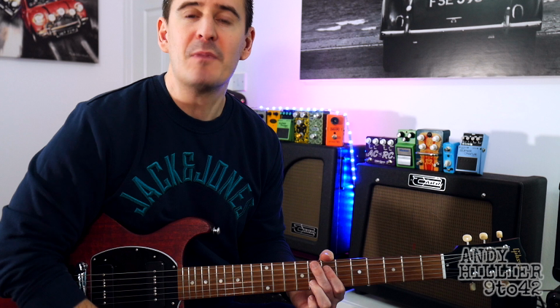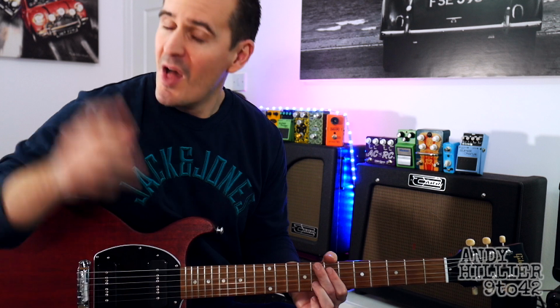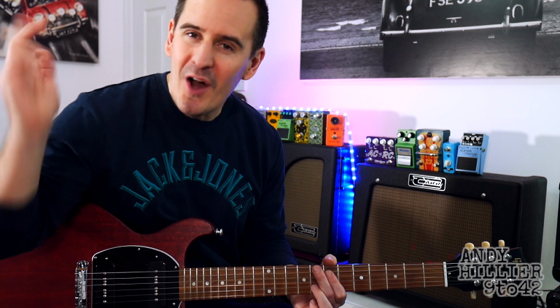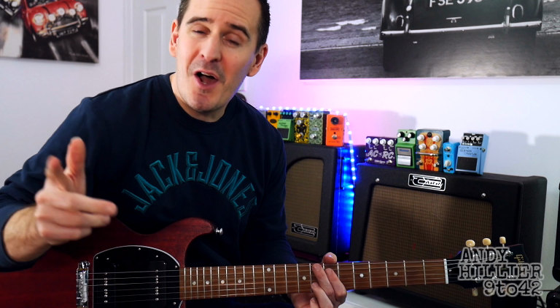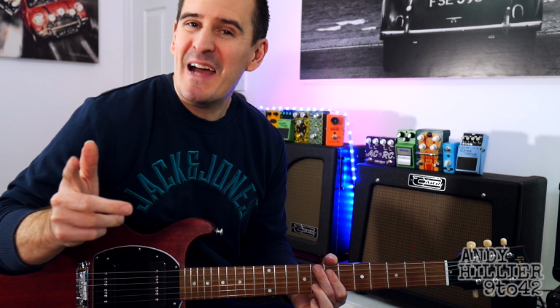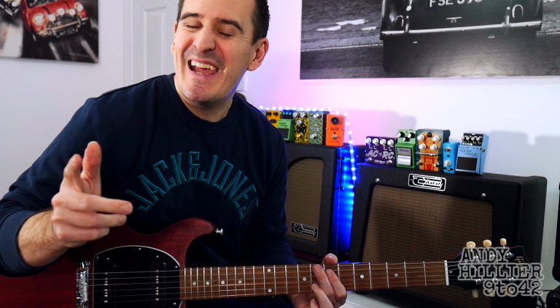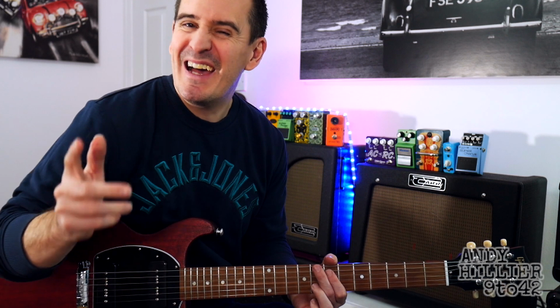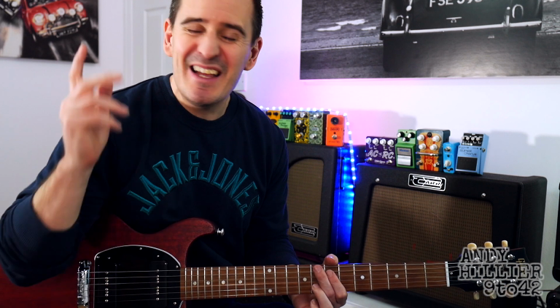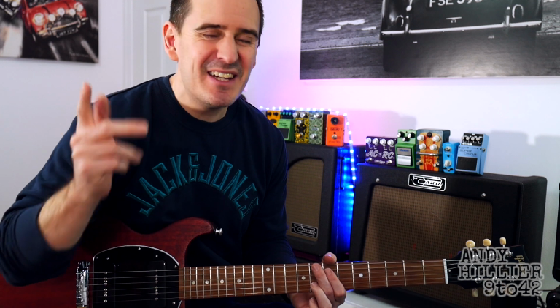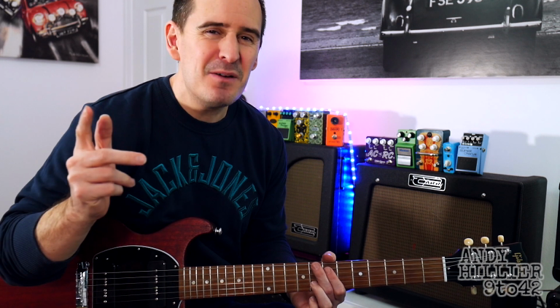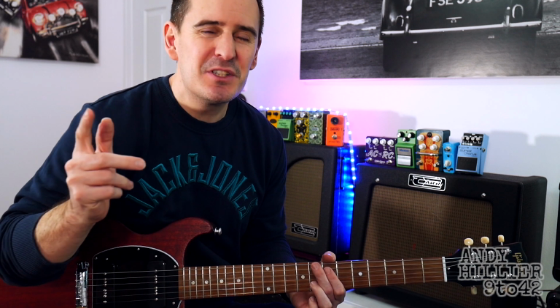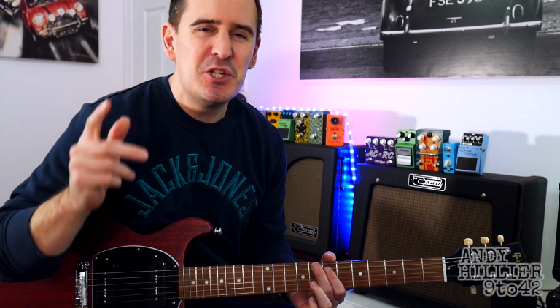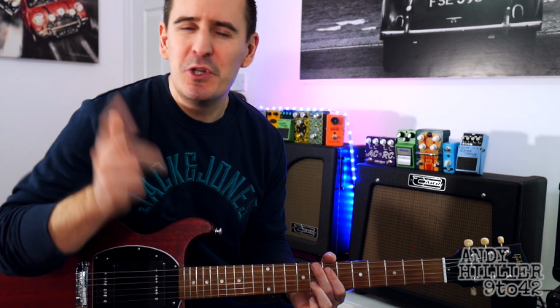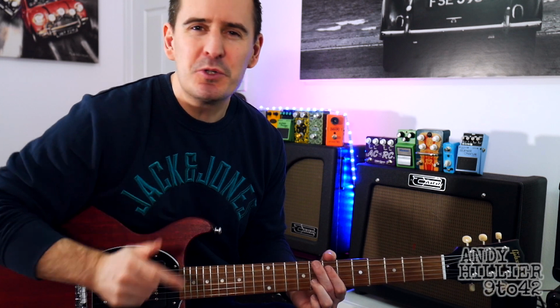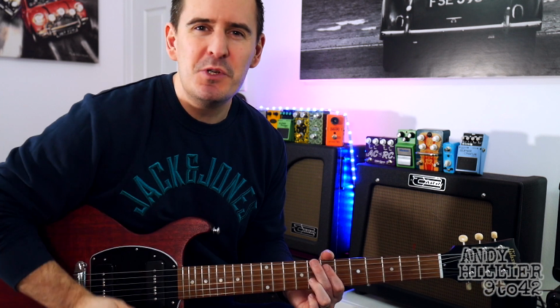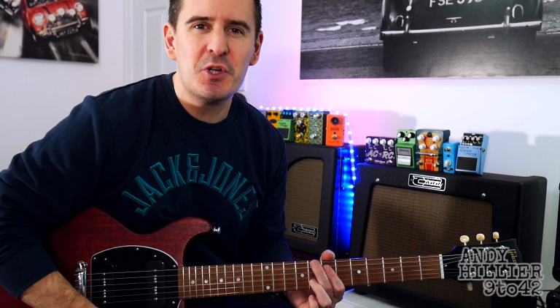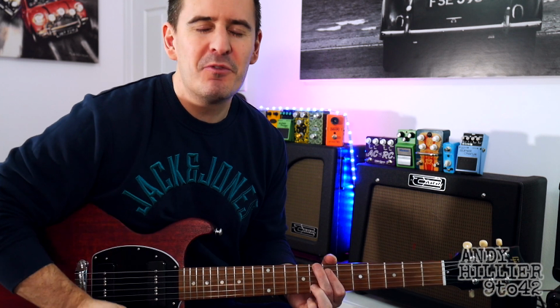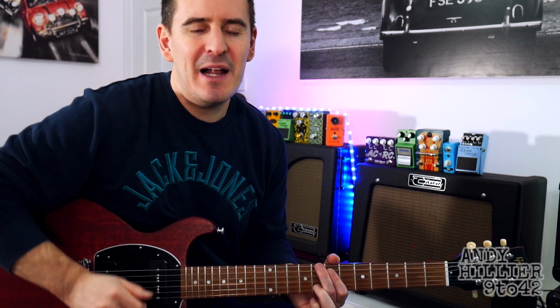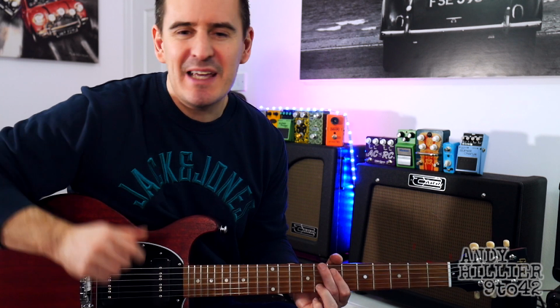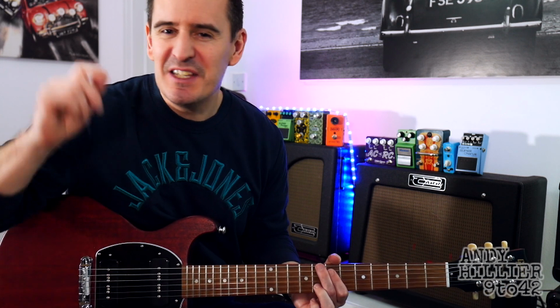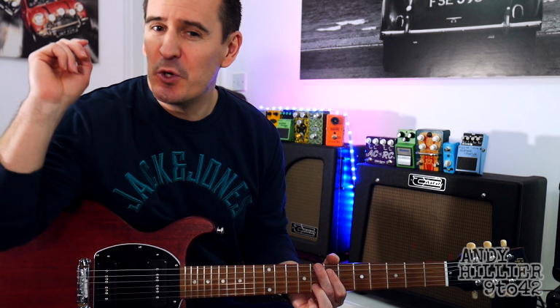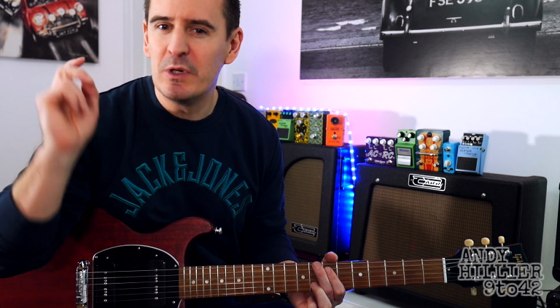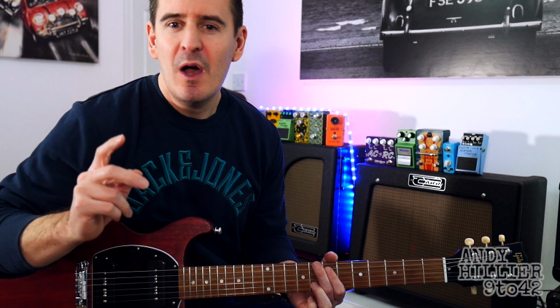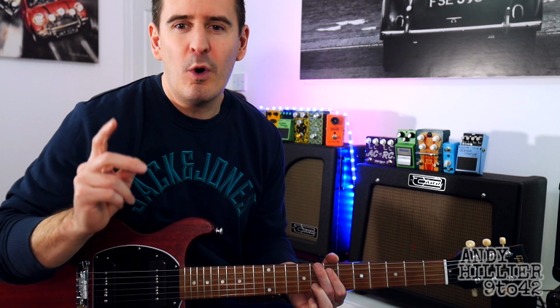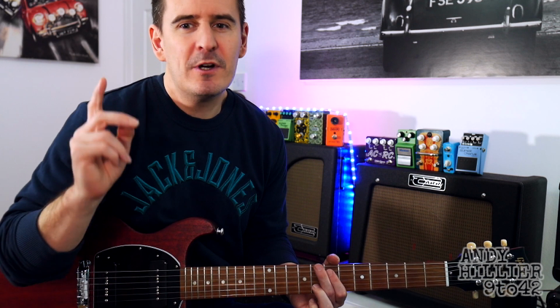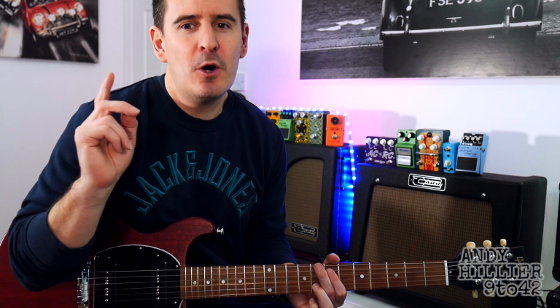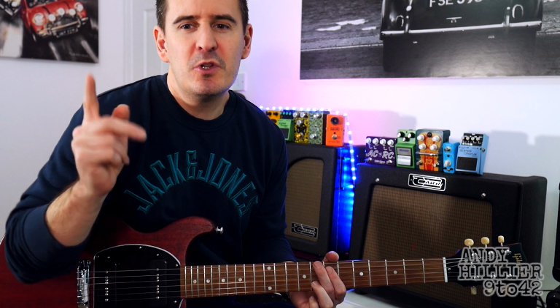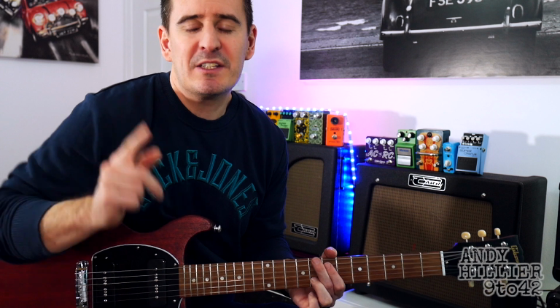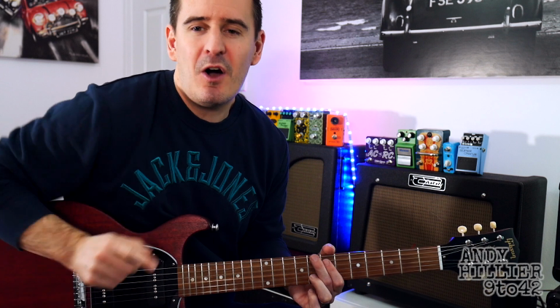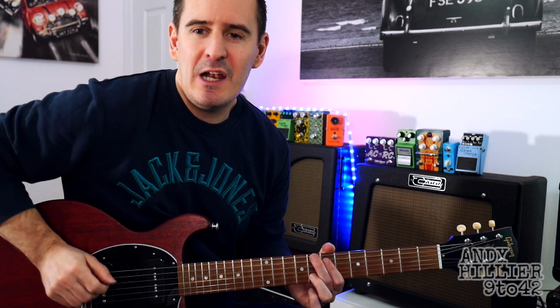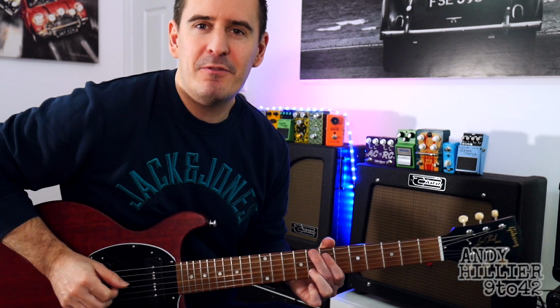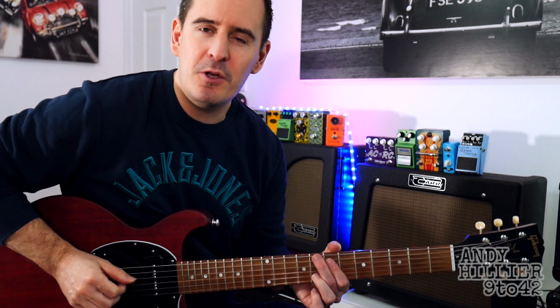Hi there, I'm Andy Hillier and today I'm going to teach you the awesome new song from Aligati called What If I Told You That I Love You.